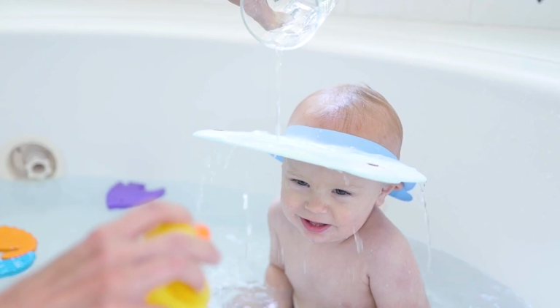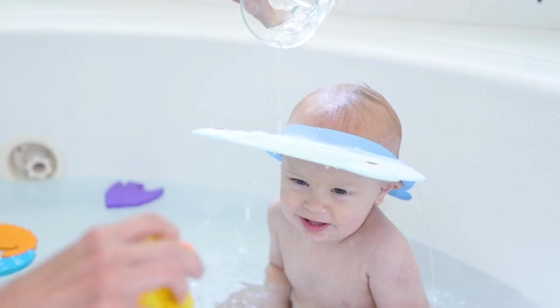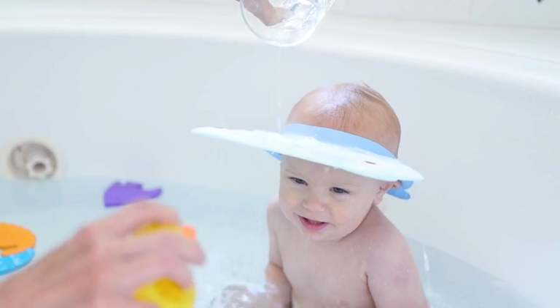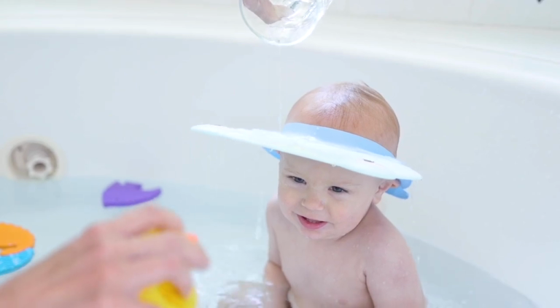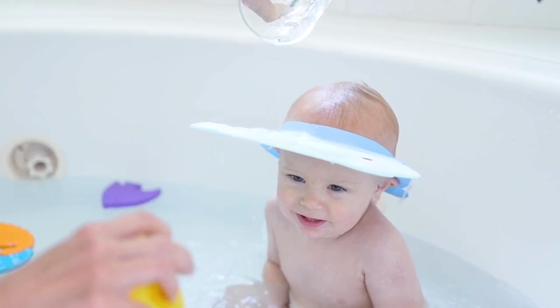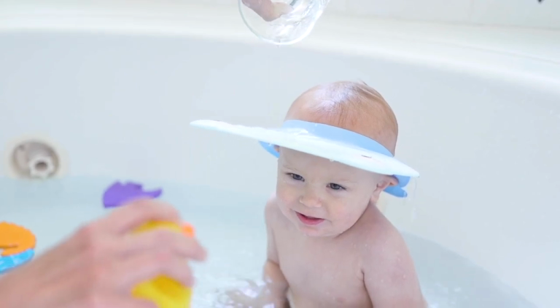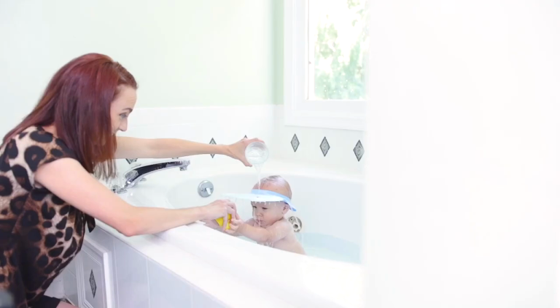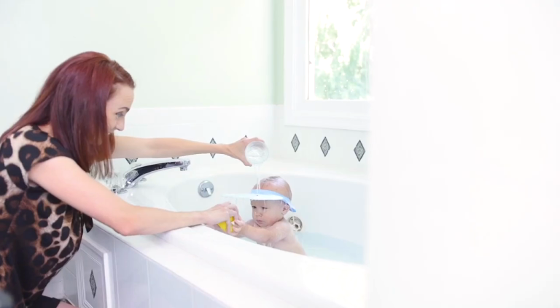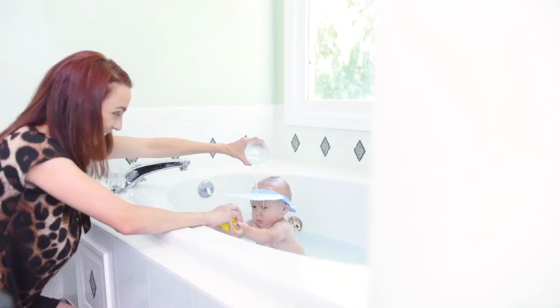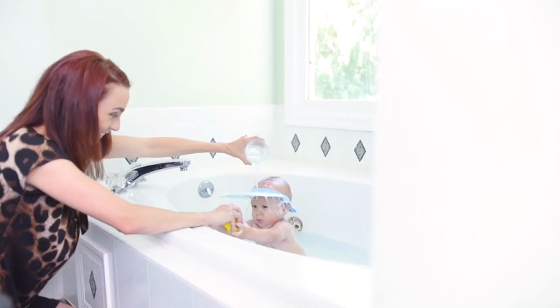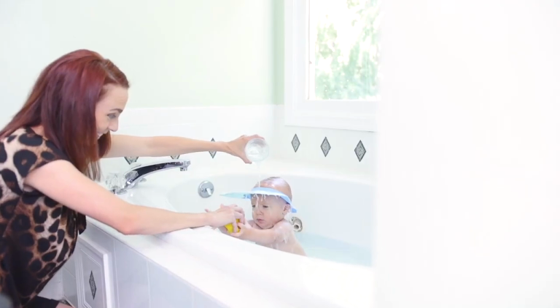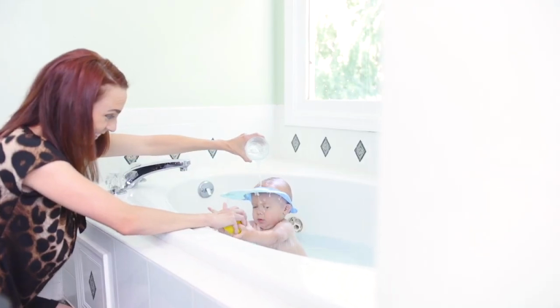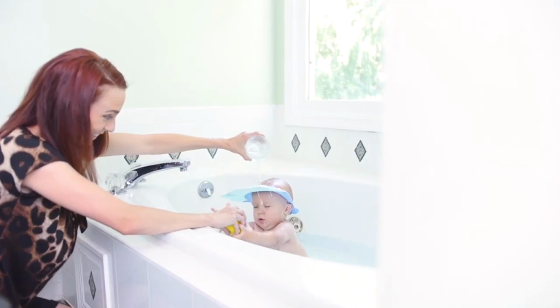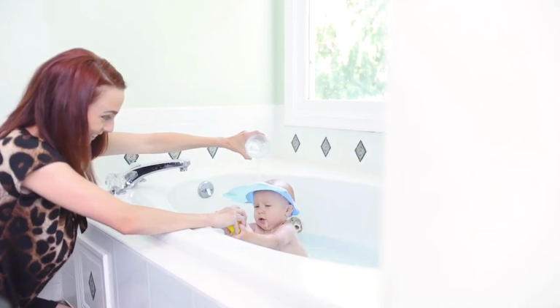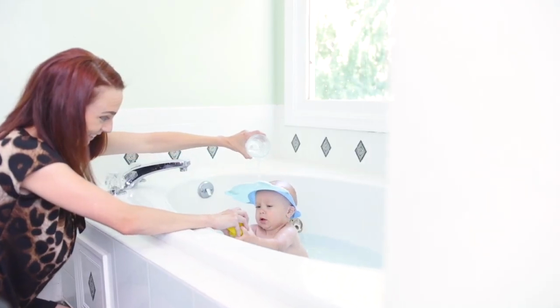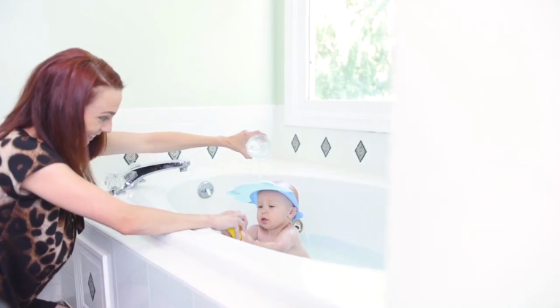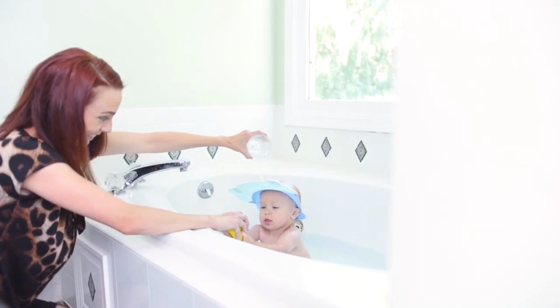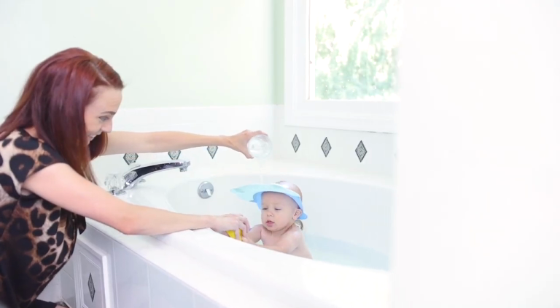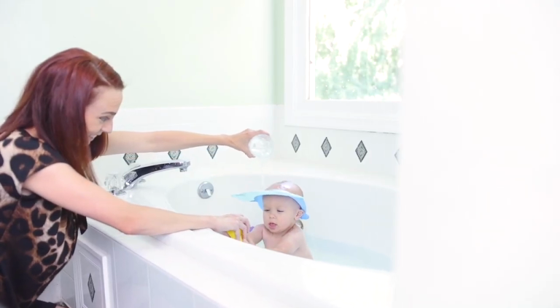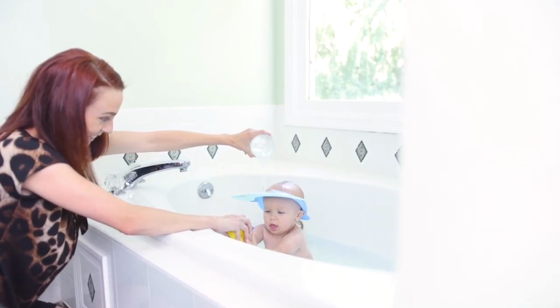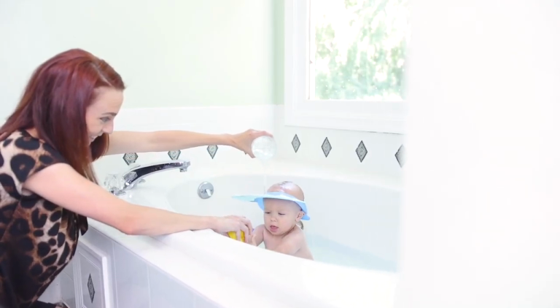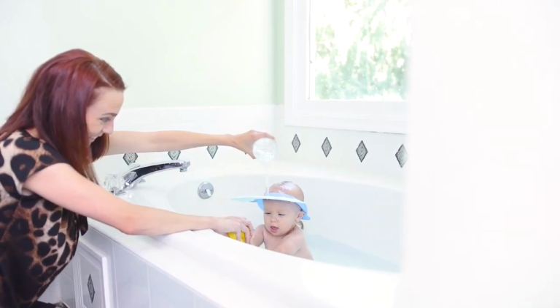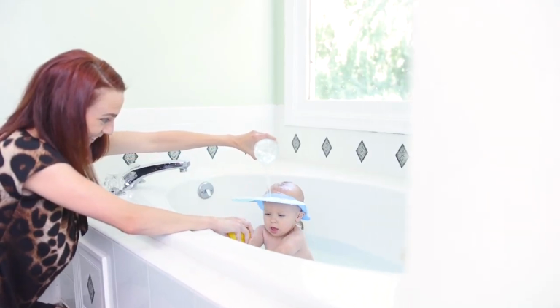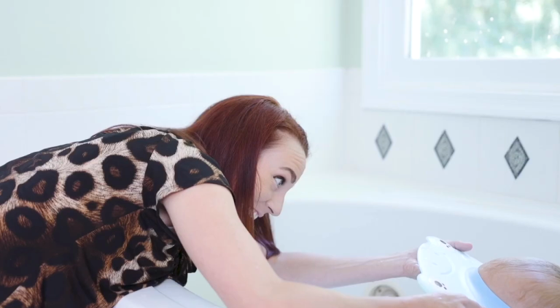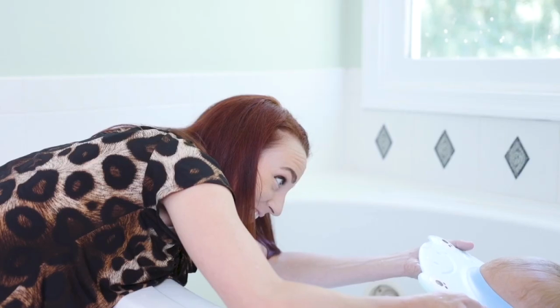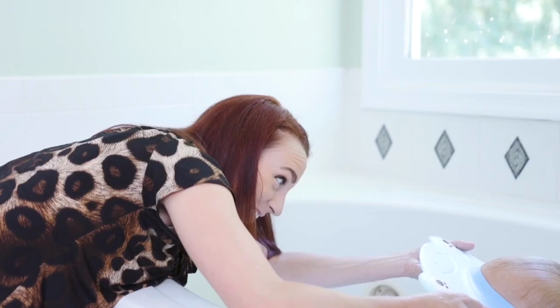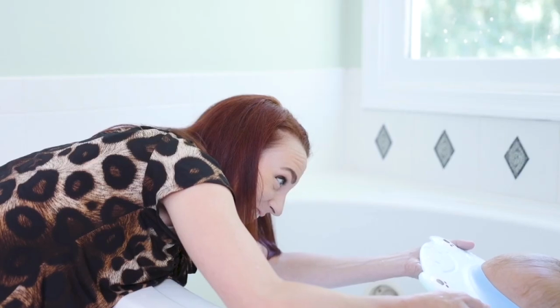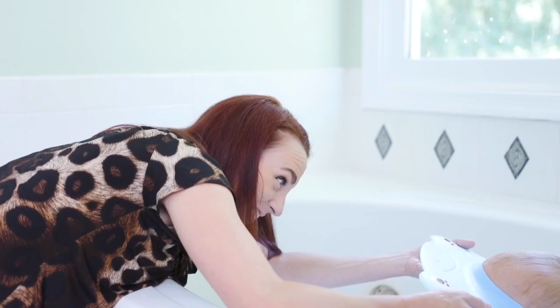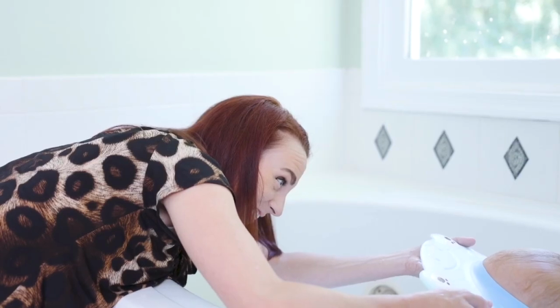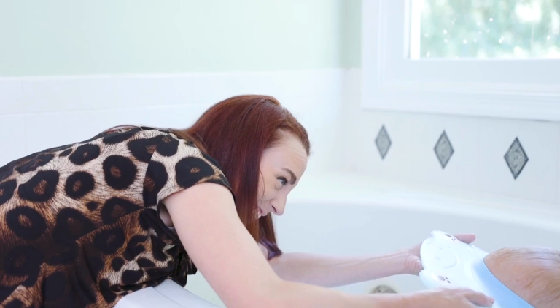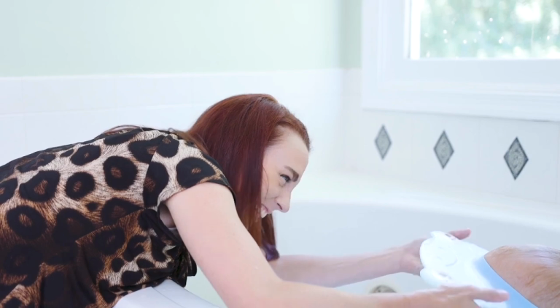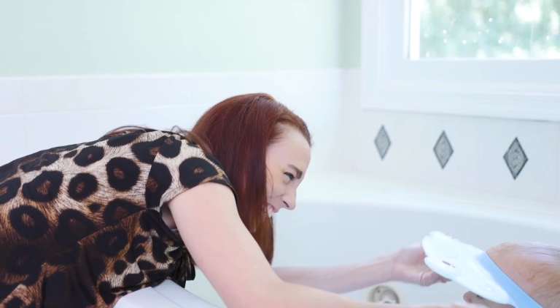Filling bath time with more care, laughter, and fun.